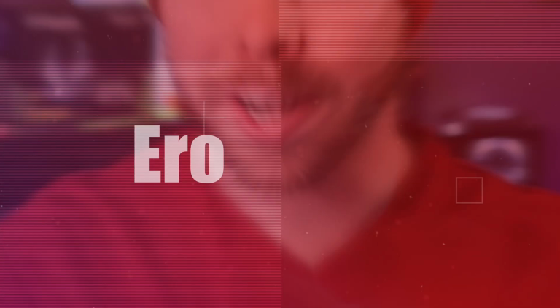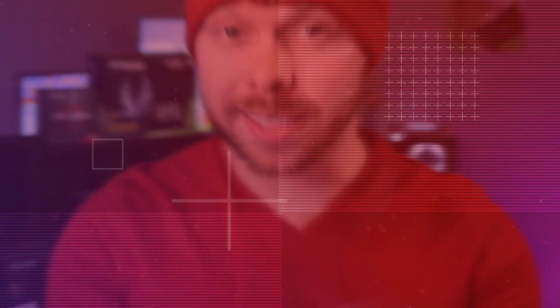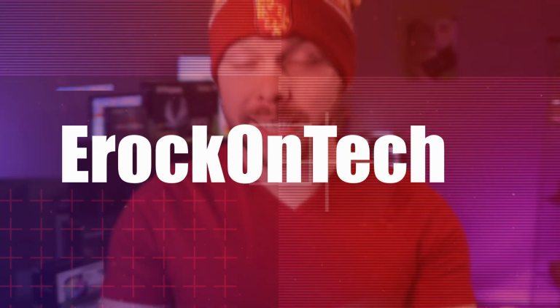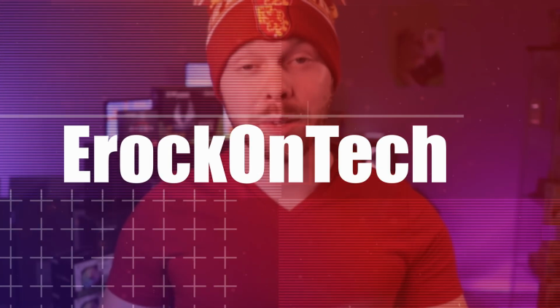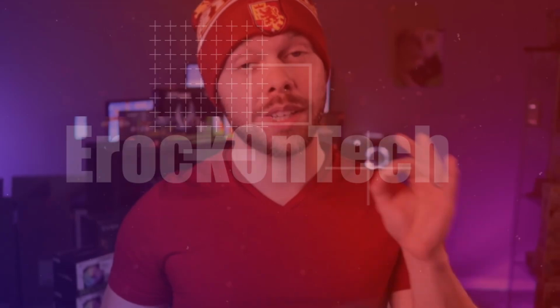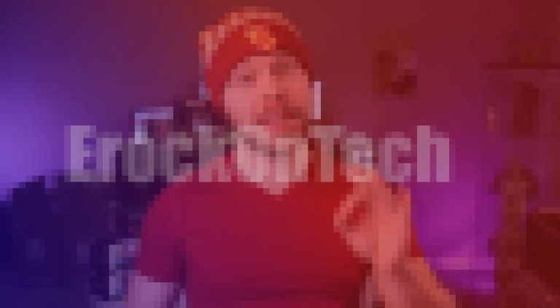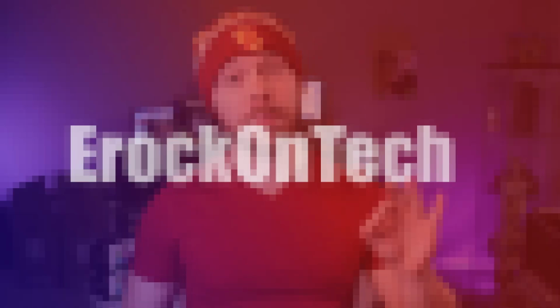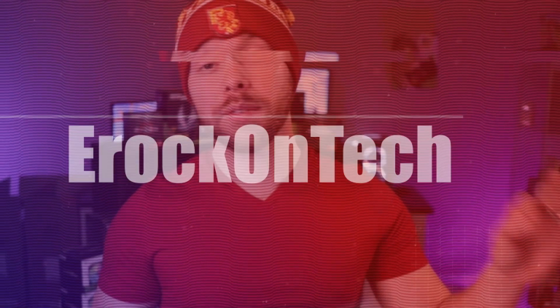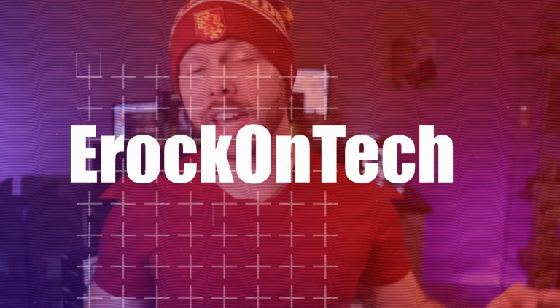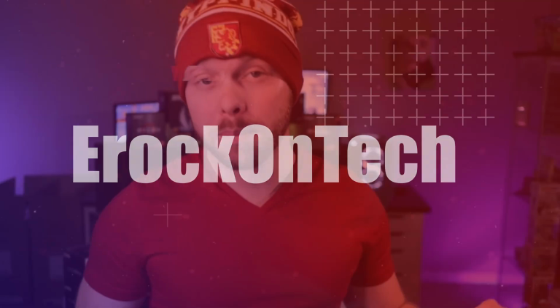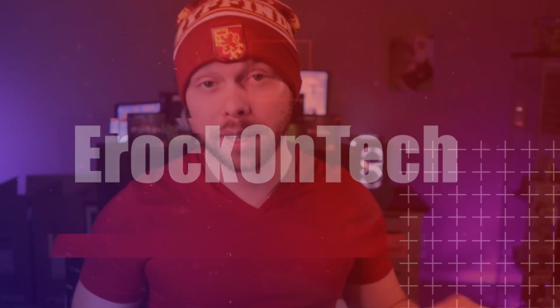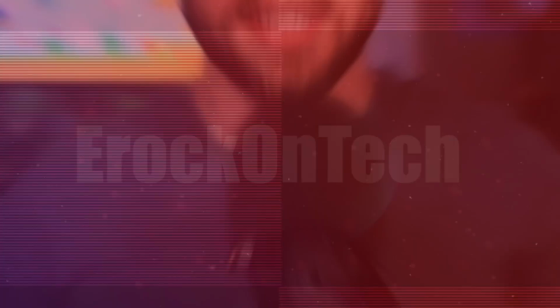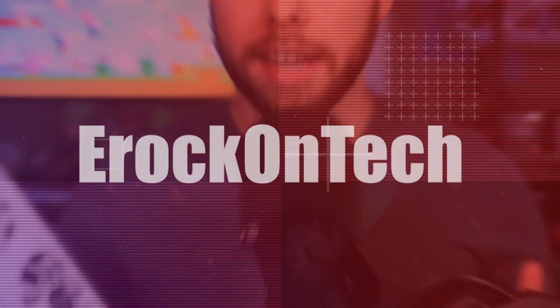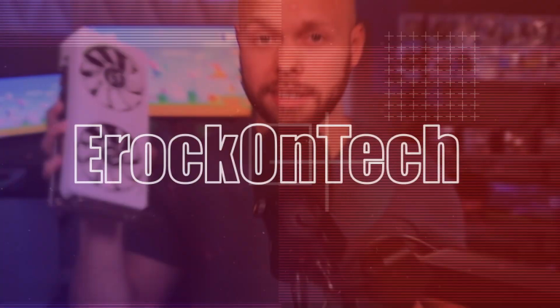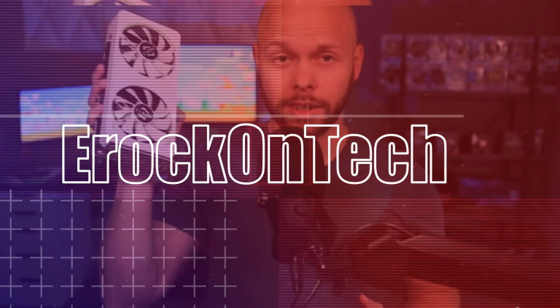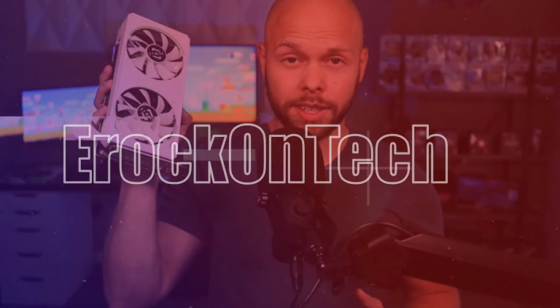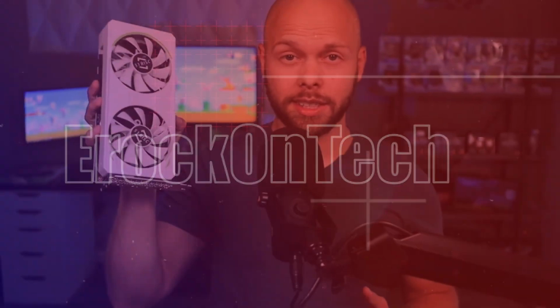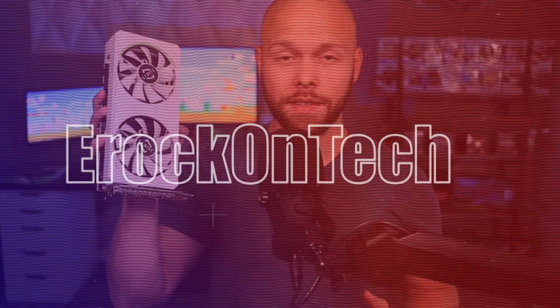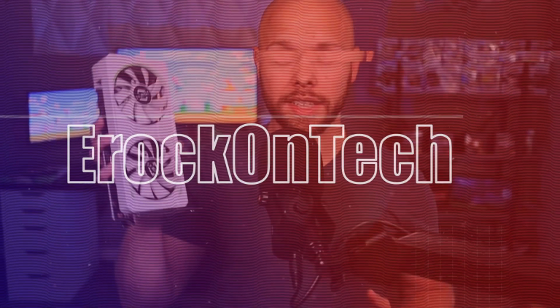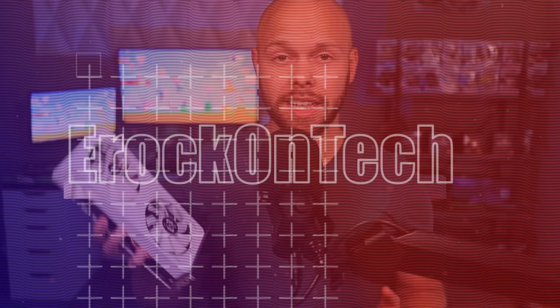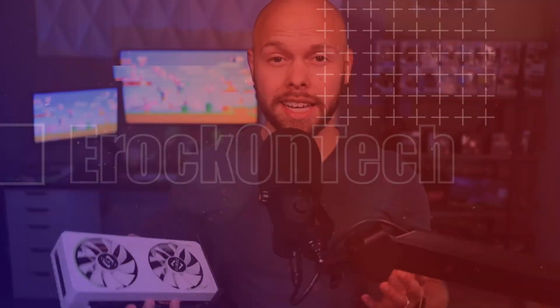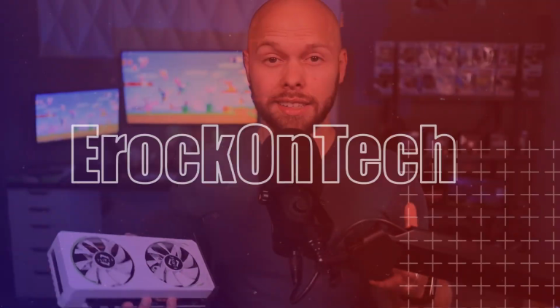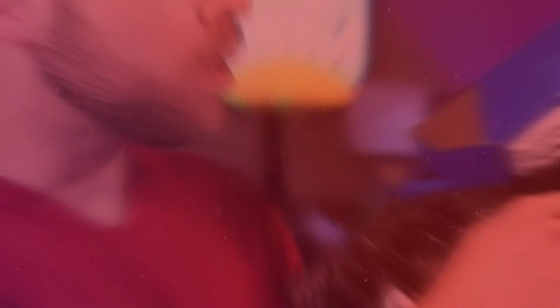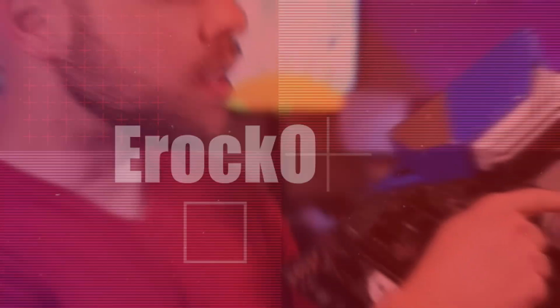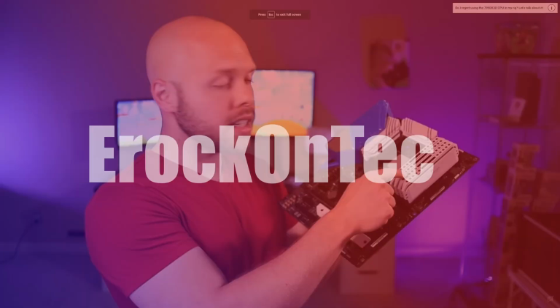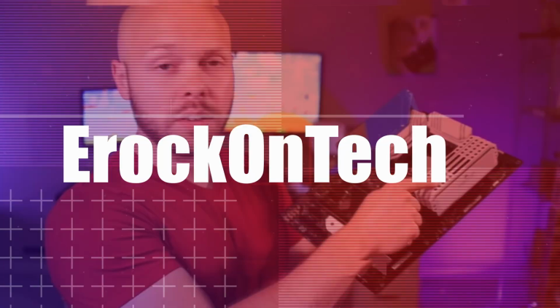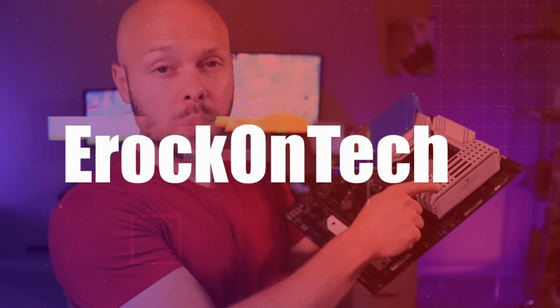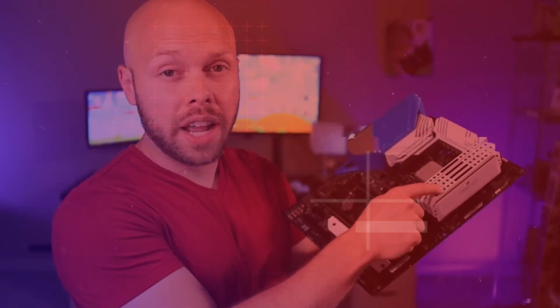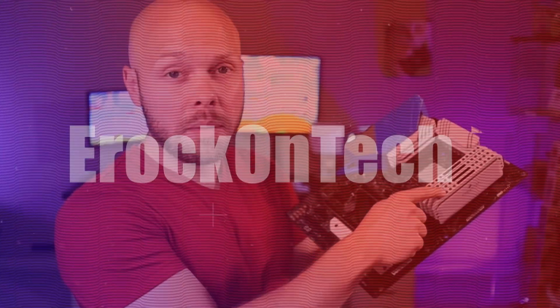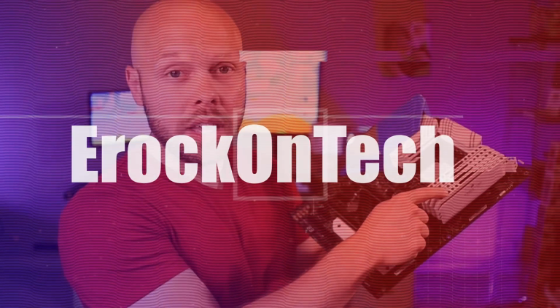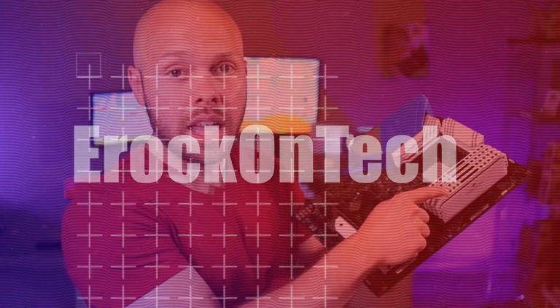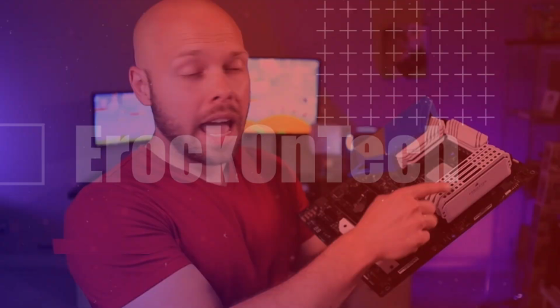Hi, this is eRockOnTech and today I'll show you how to fix your AMD core parking issues.